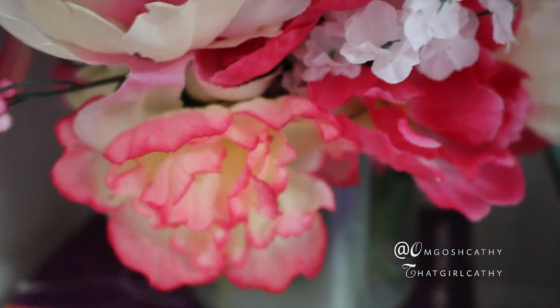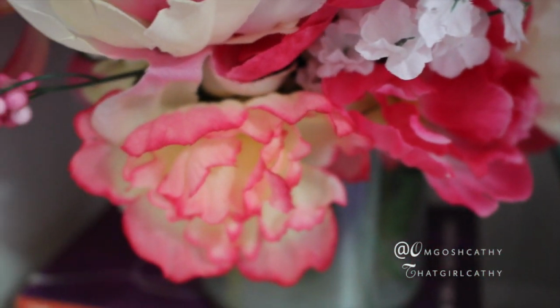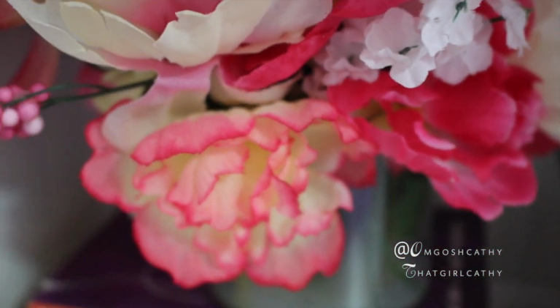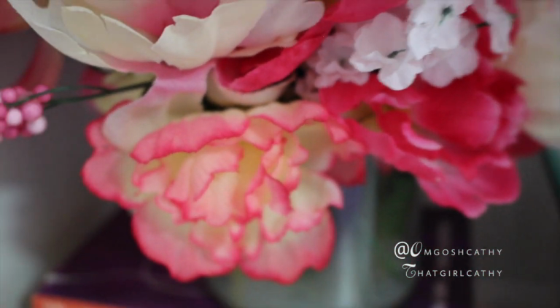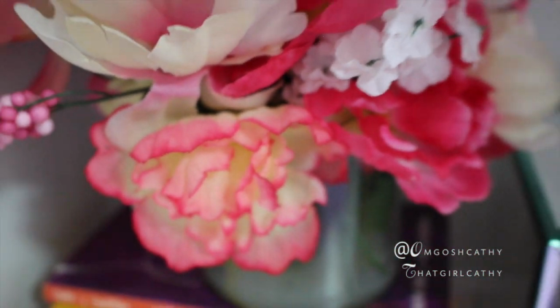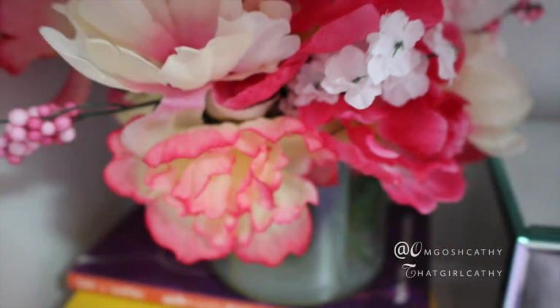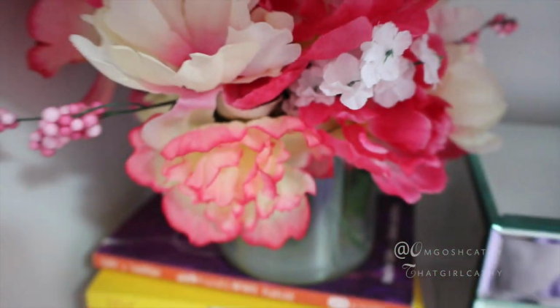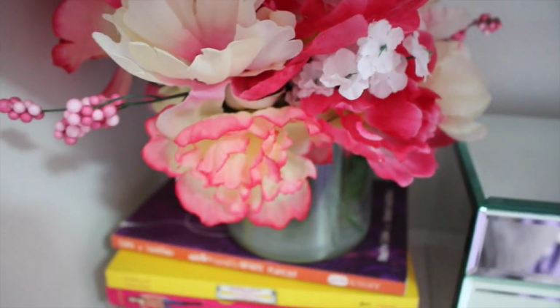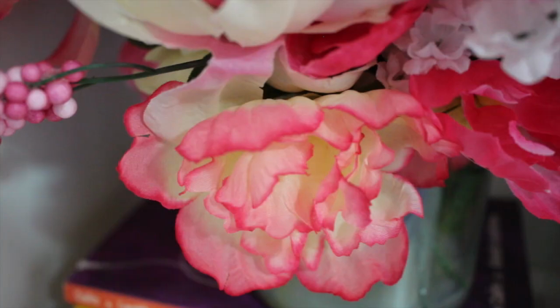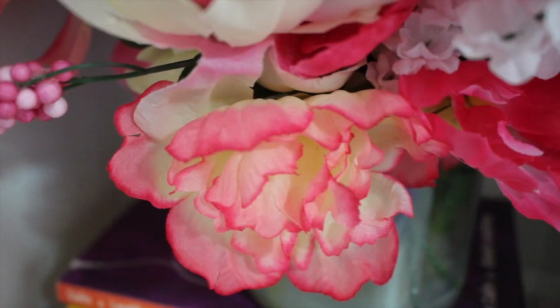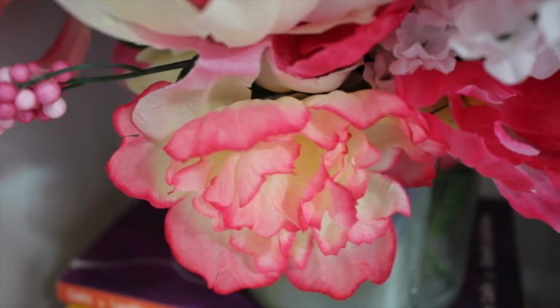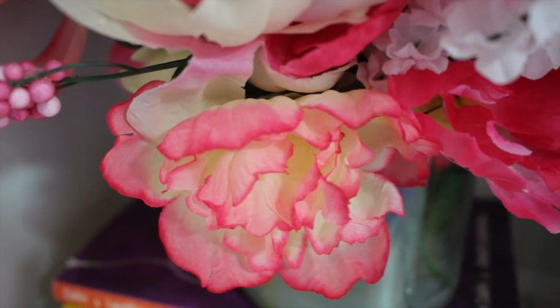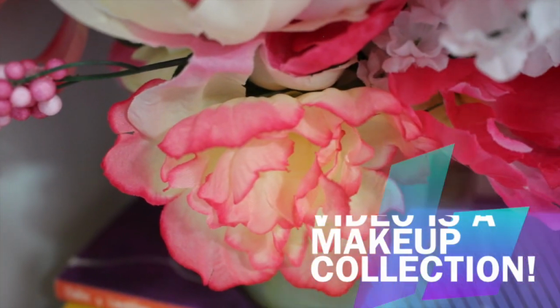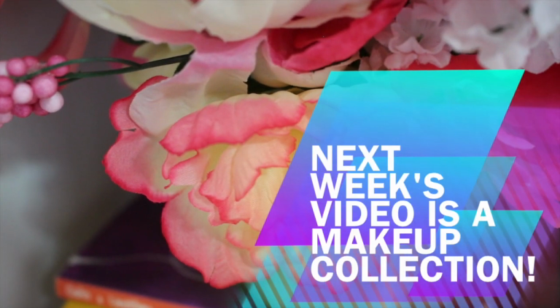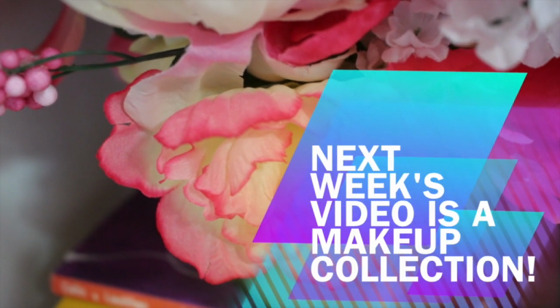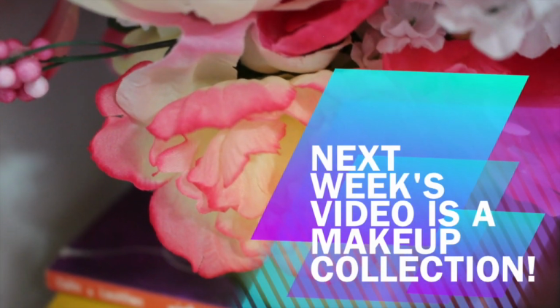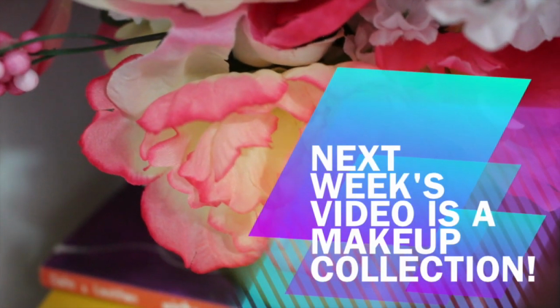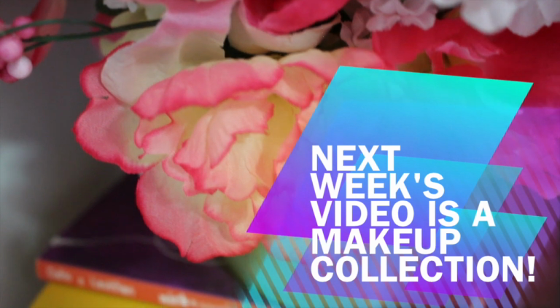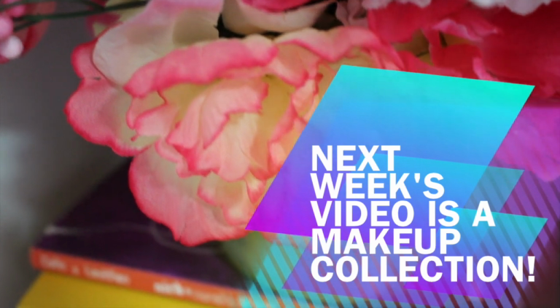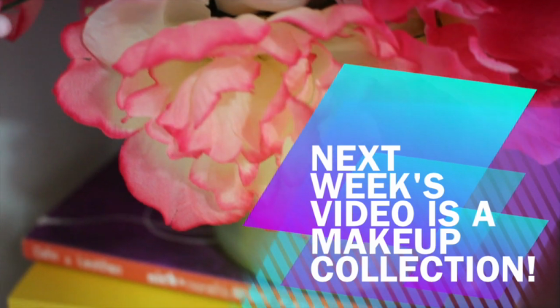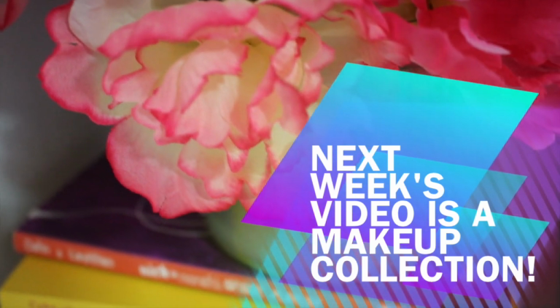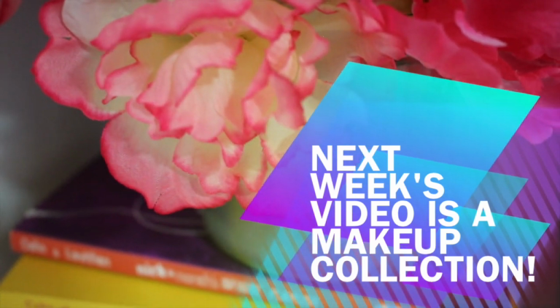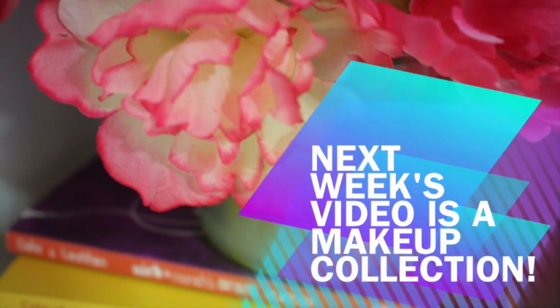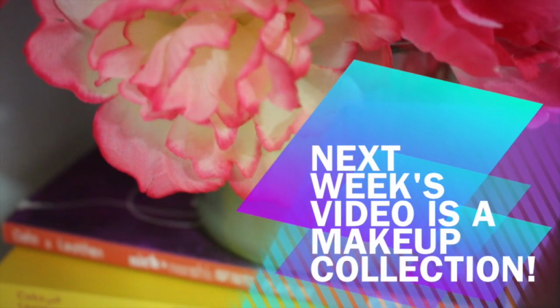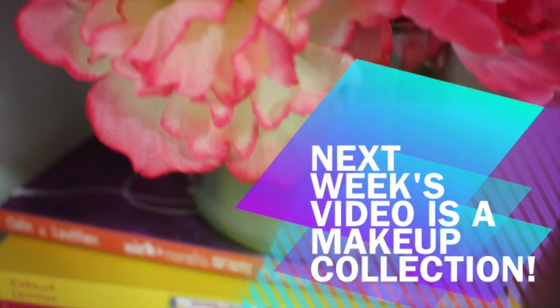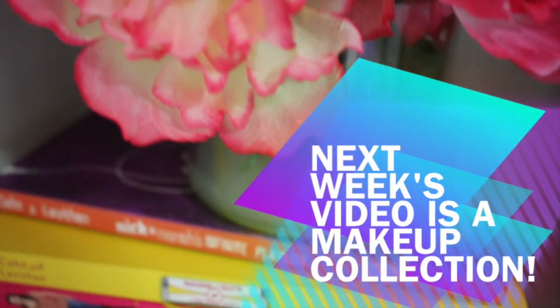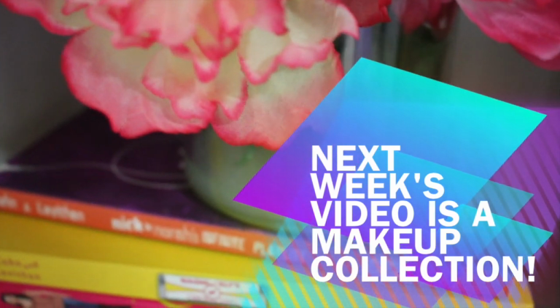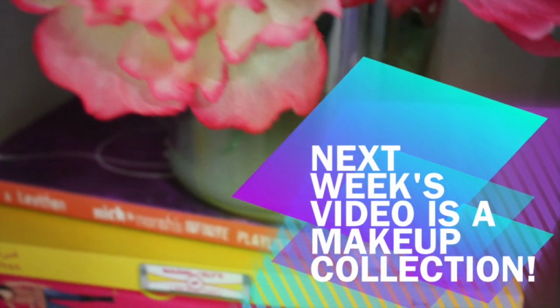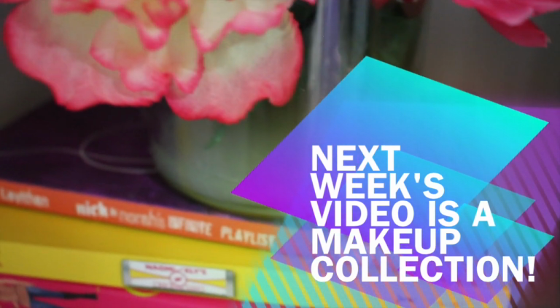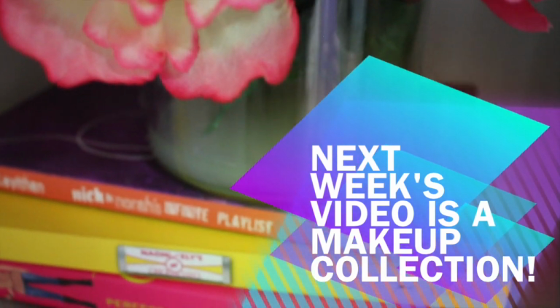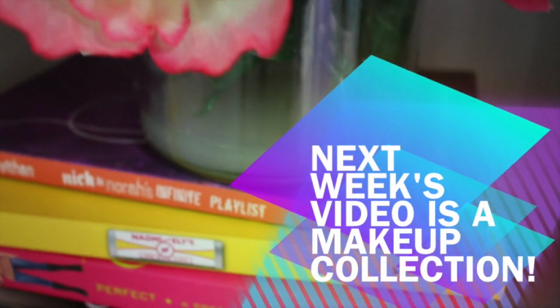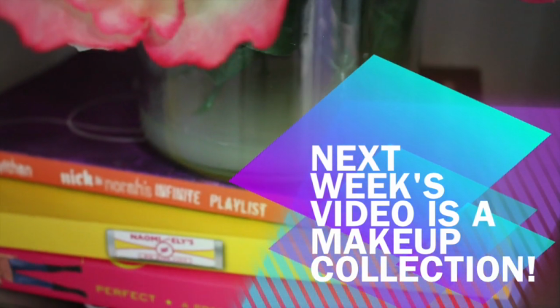If you have enjoyed this video don't forget to like and subscribe, and leave a comment telling me how you're going to use the floral arrangement.